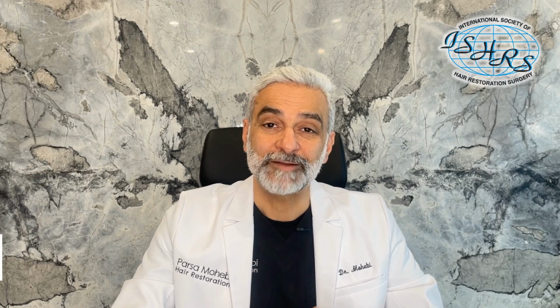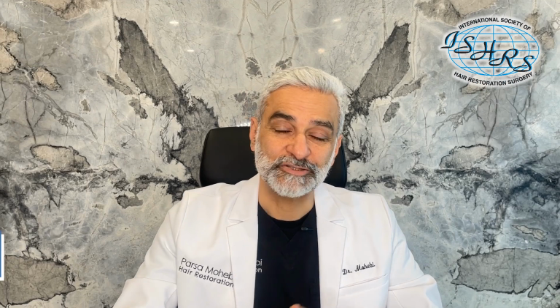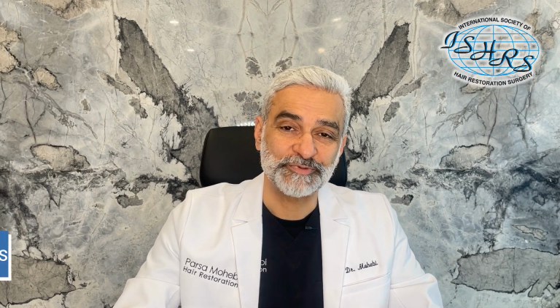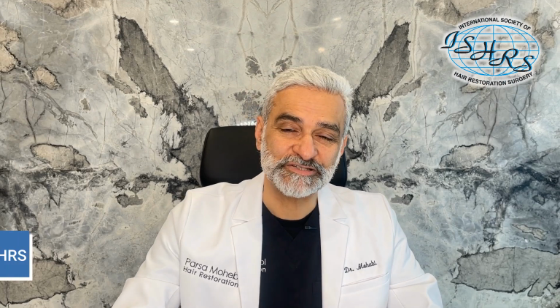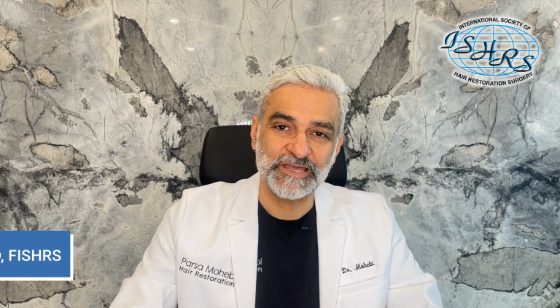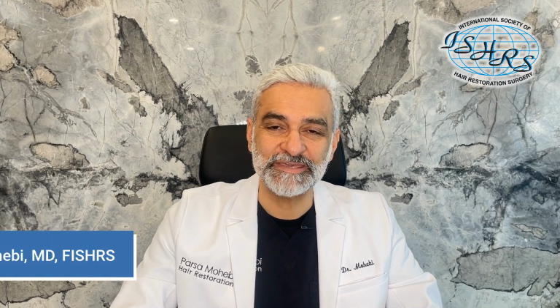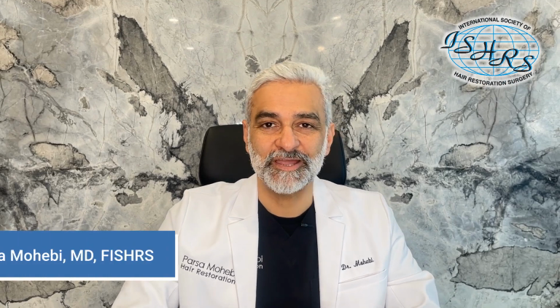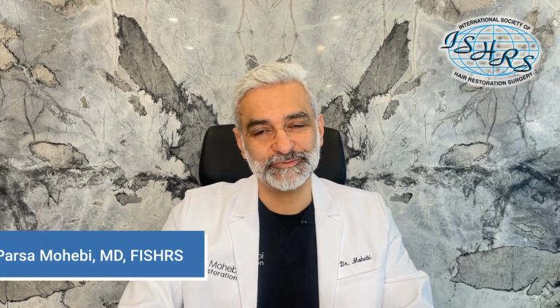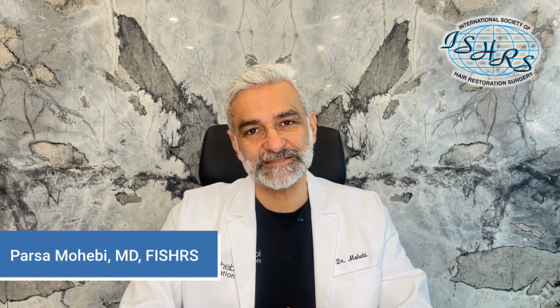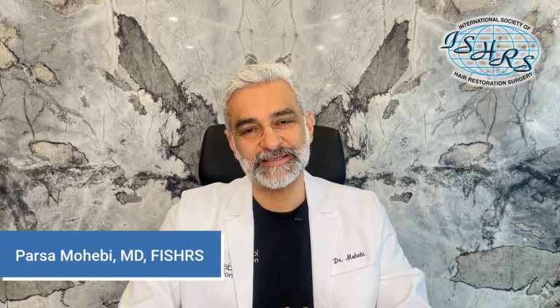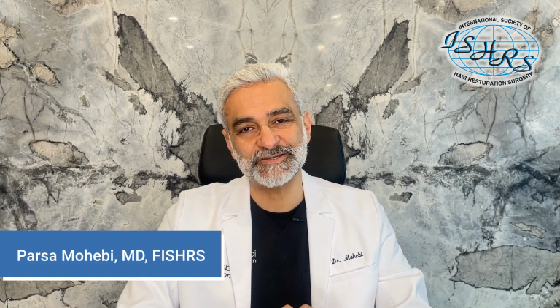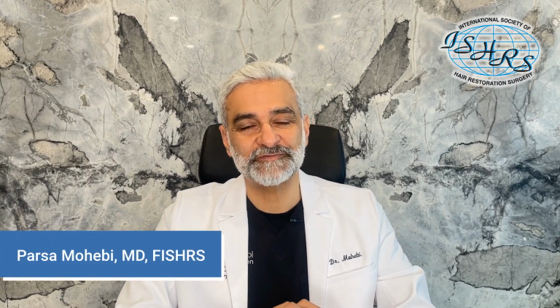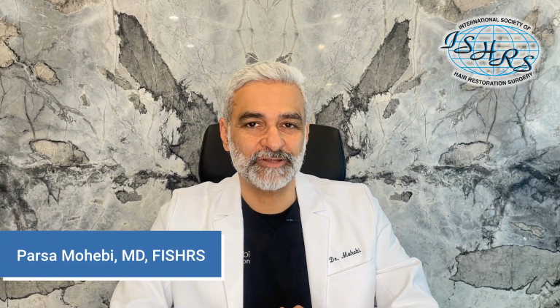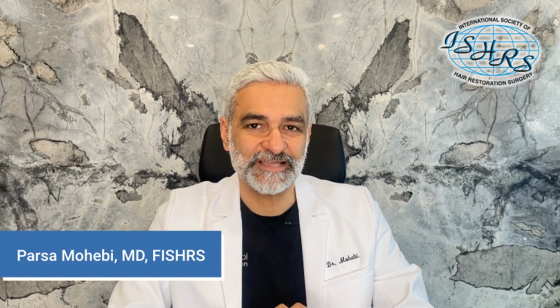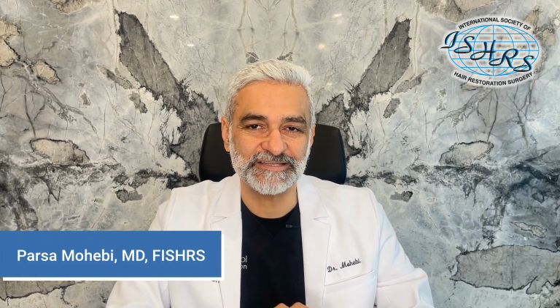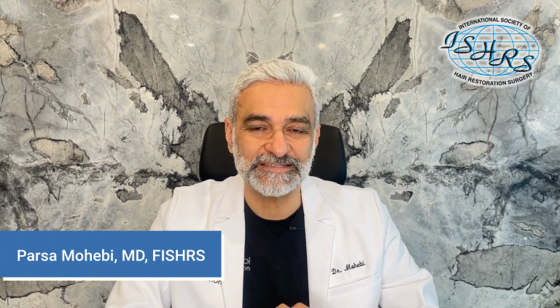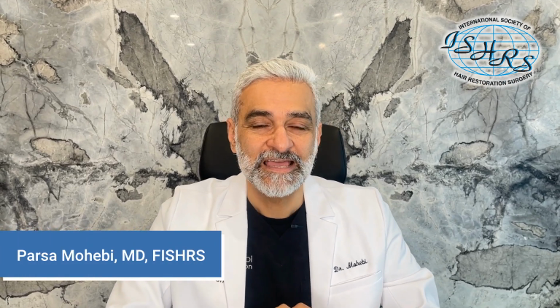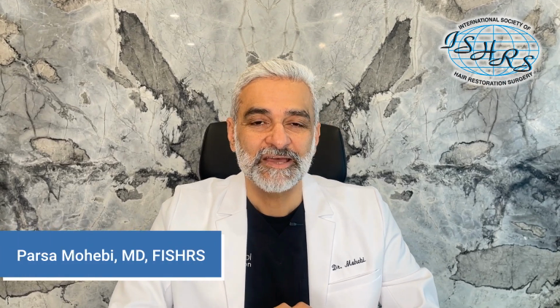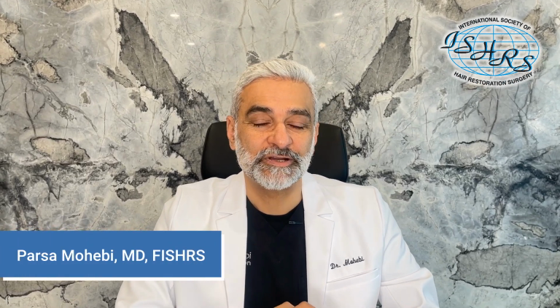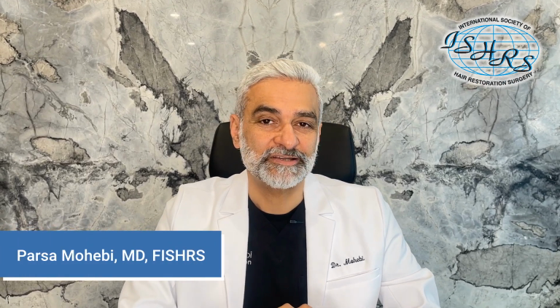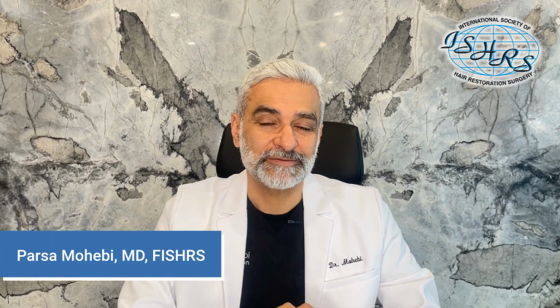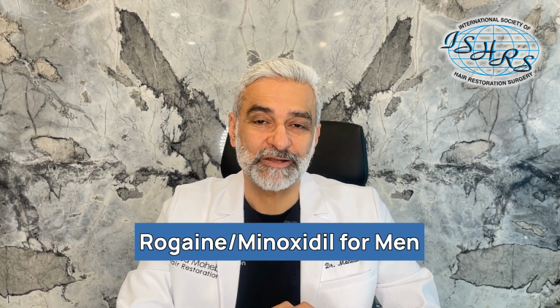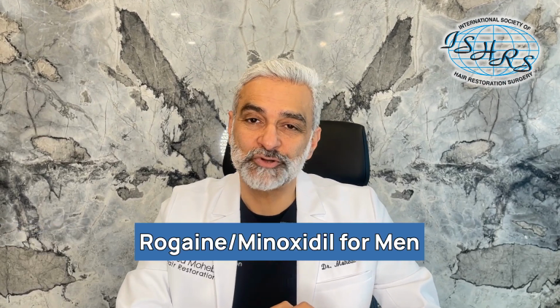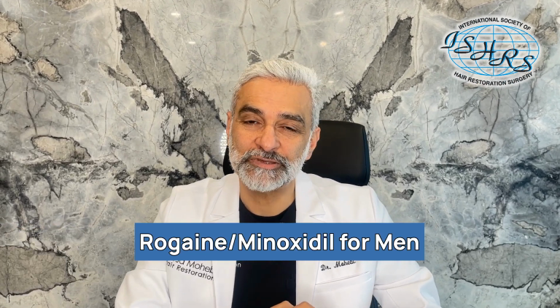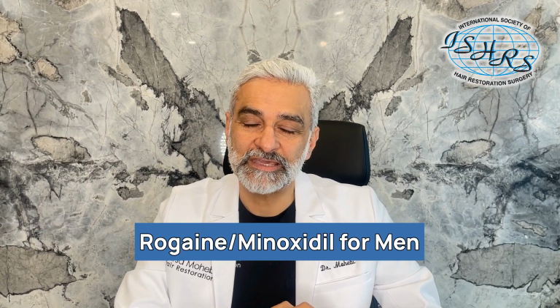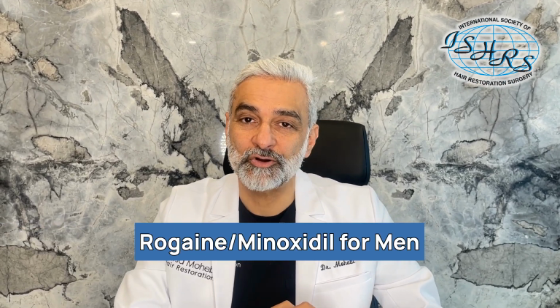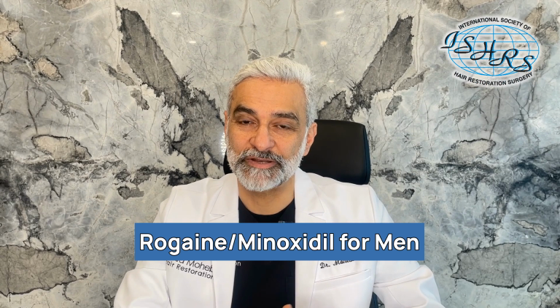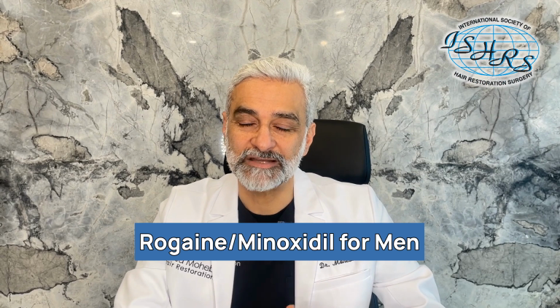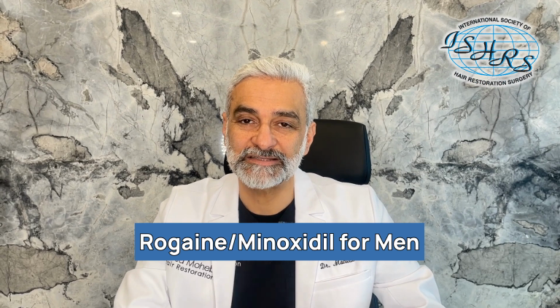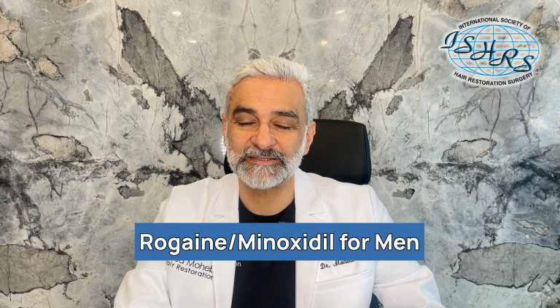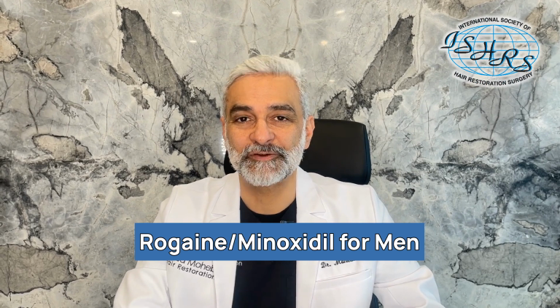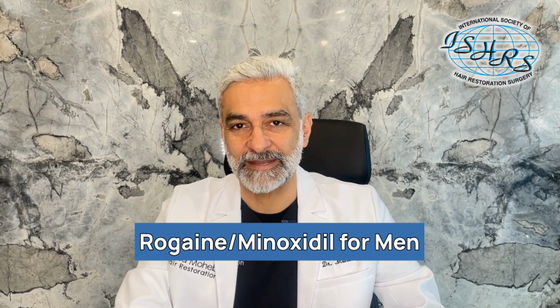I'm Dr. Parson Mohebi, a hair transplant surgeon from Los Angeles. We're going to talk about Rogaine or Minoxidil for men.